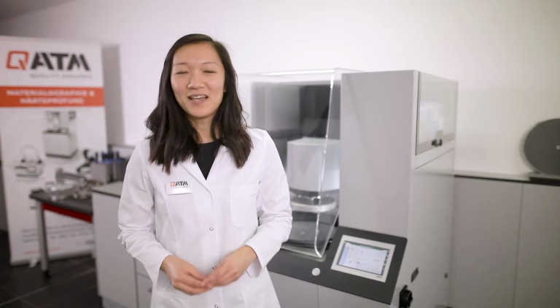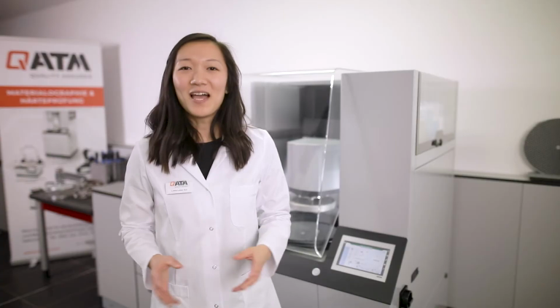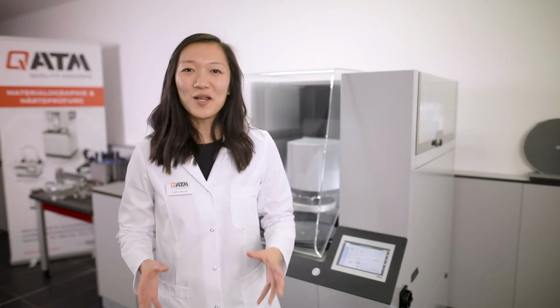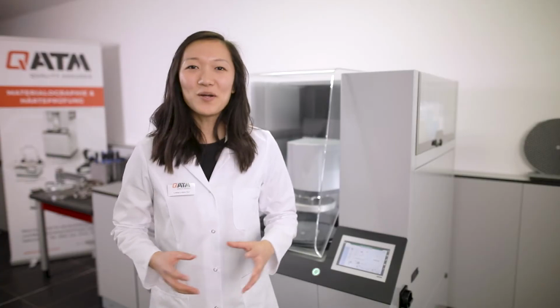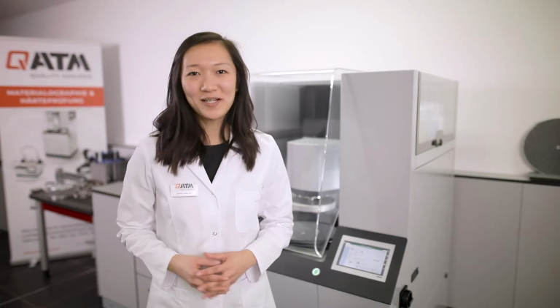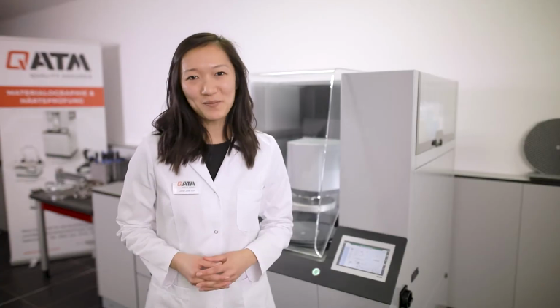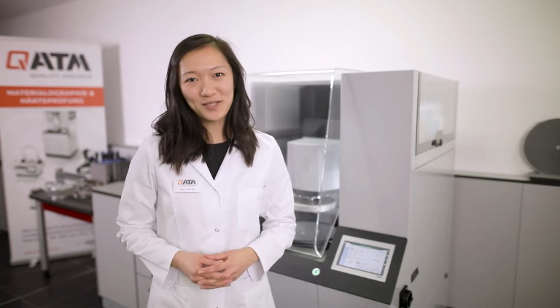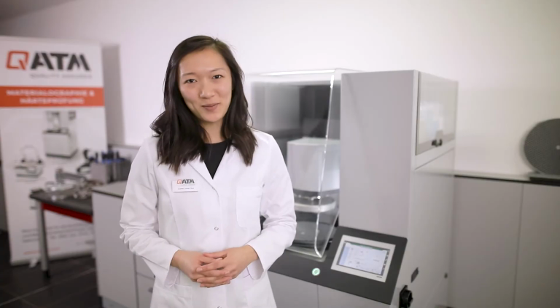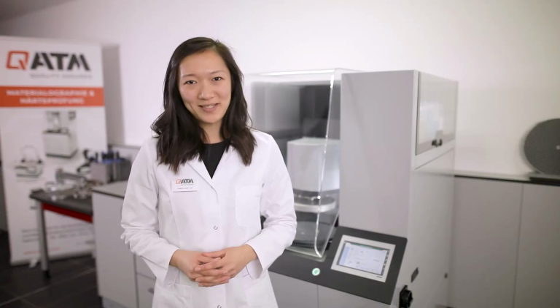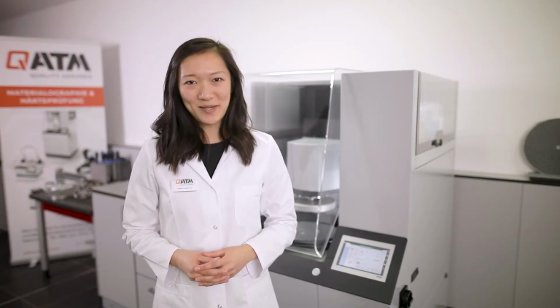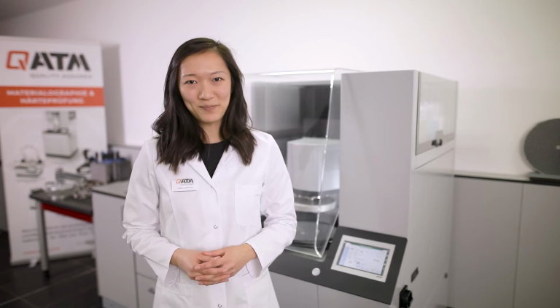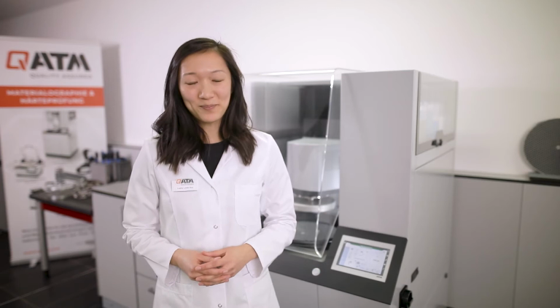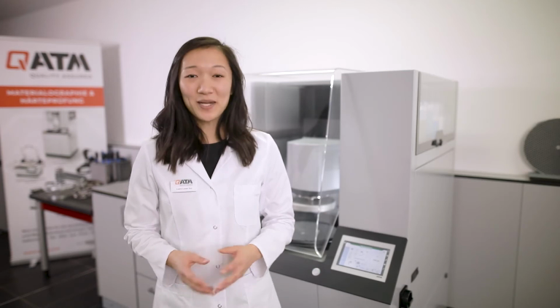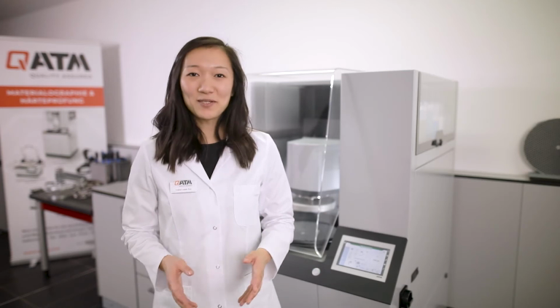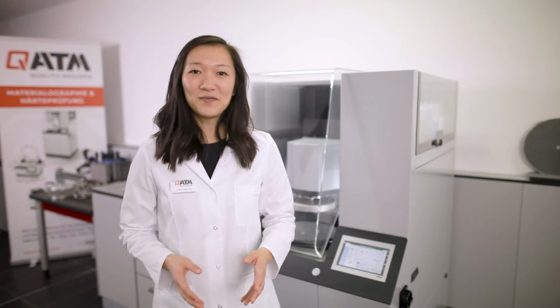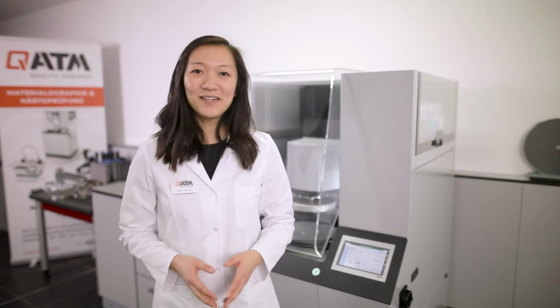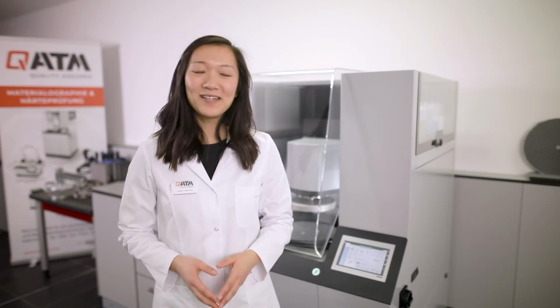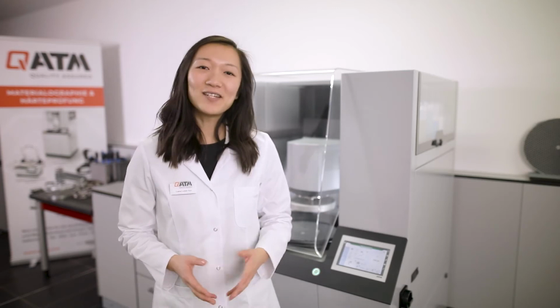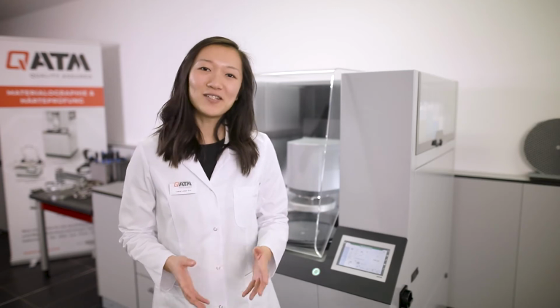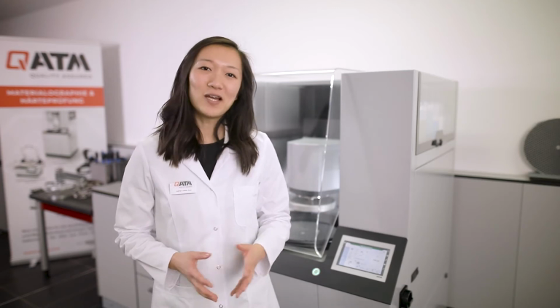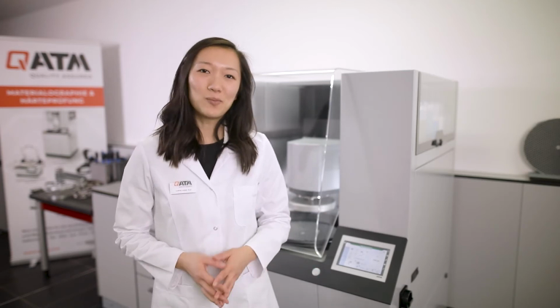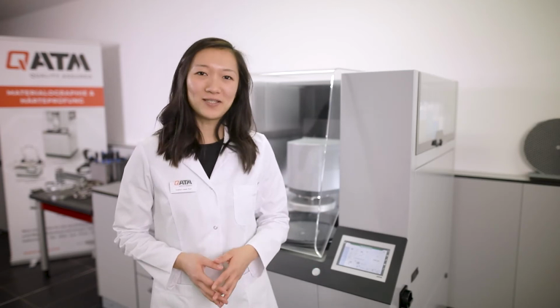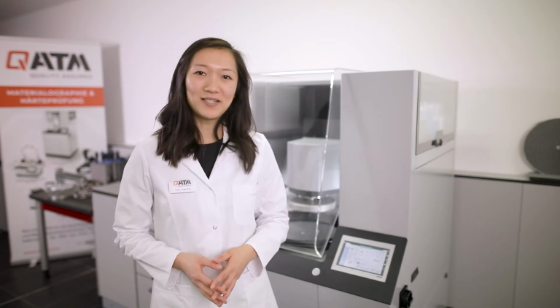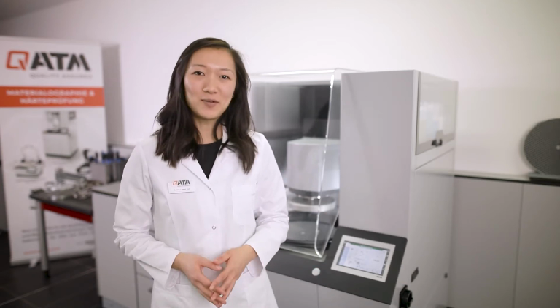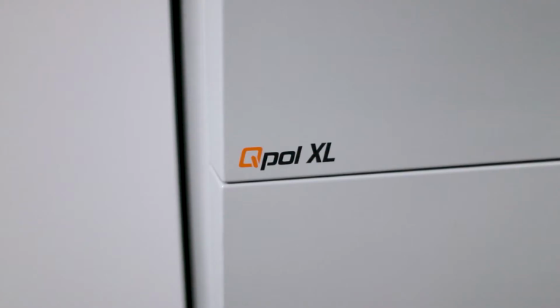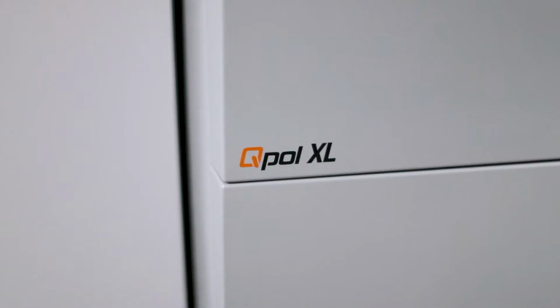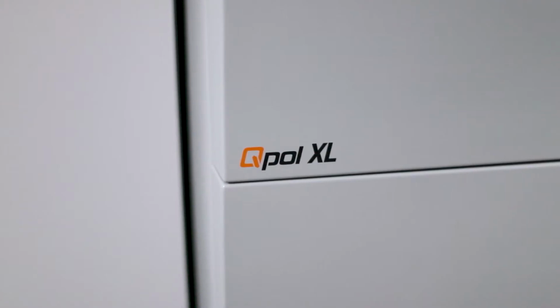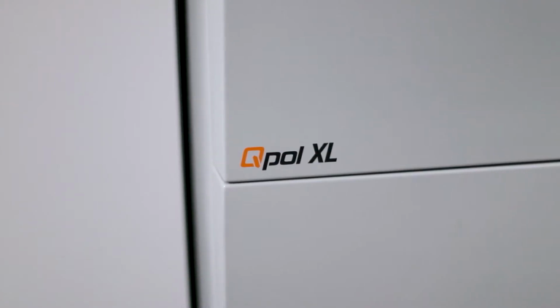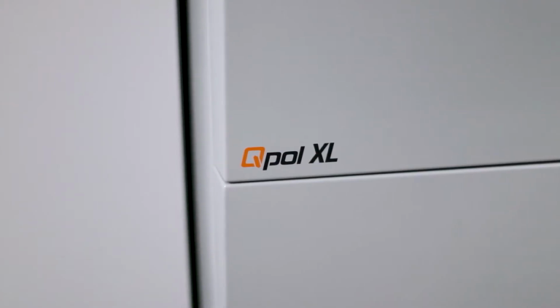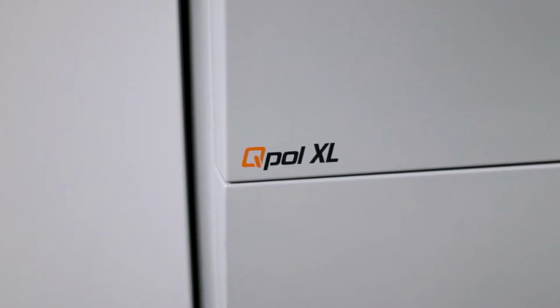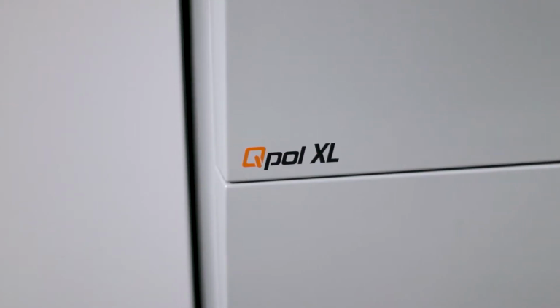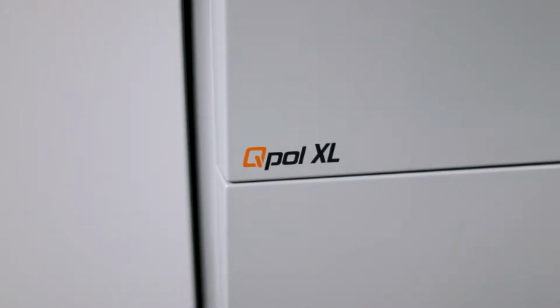Hello and welcome at QATM. My name is Luvan and today I will present you our new machine, Kupul XL.